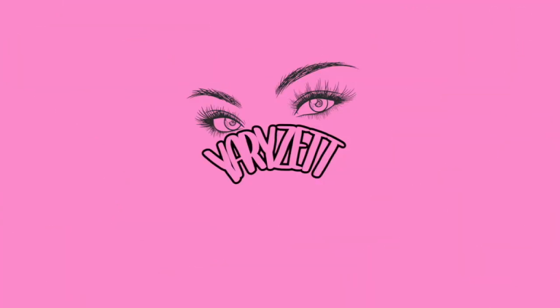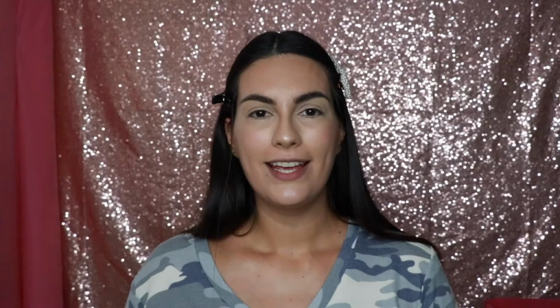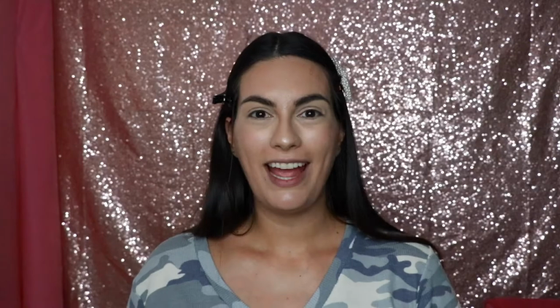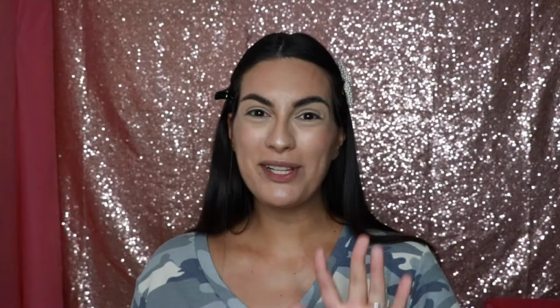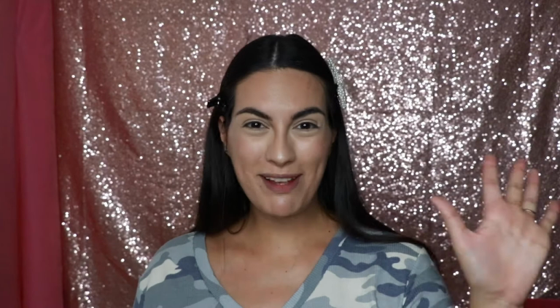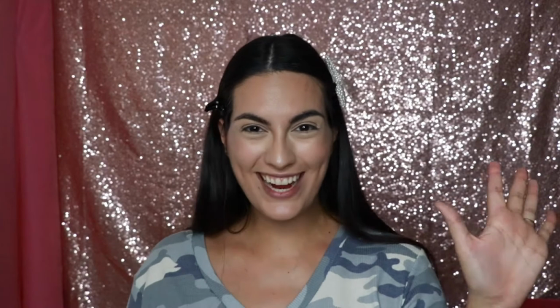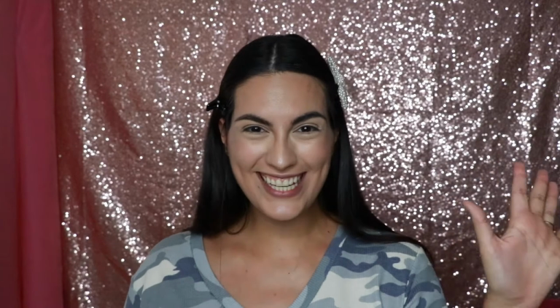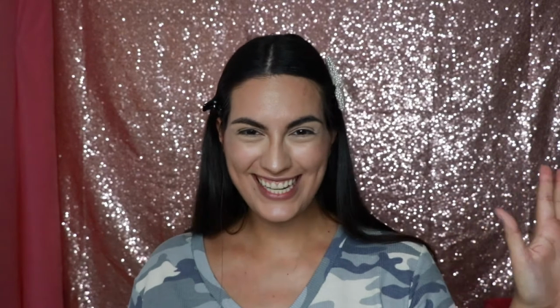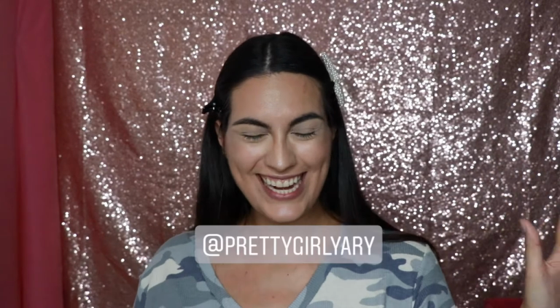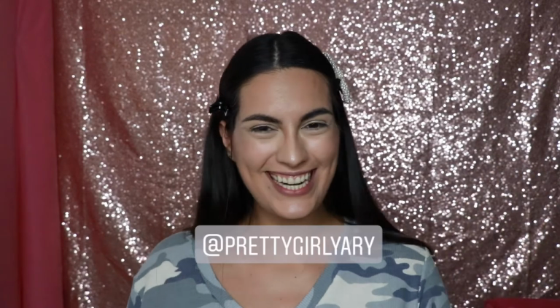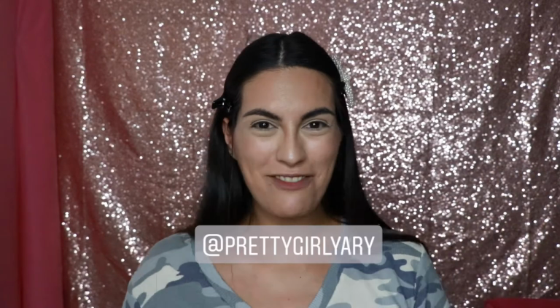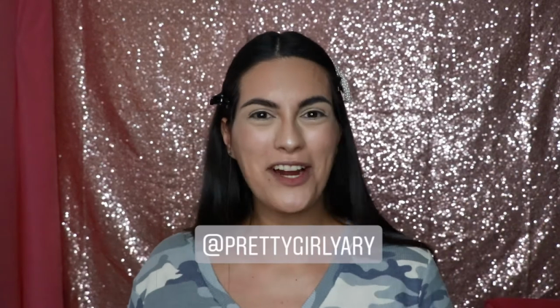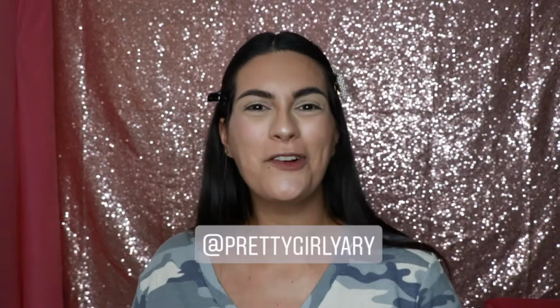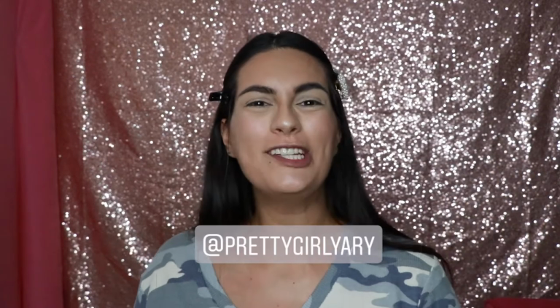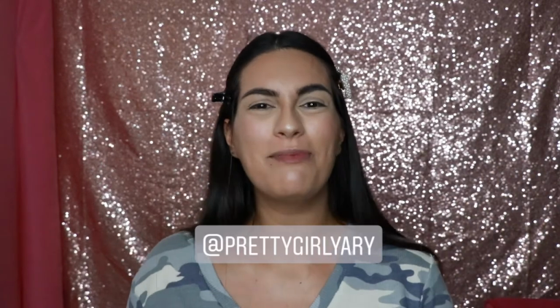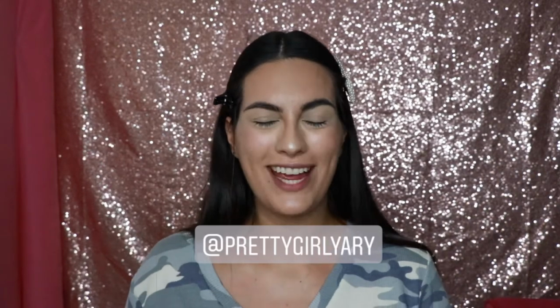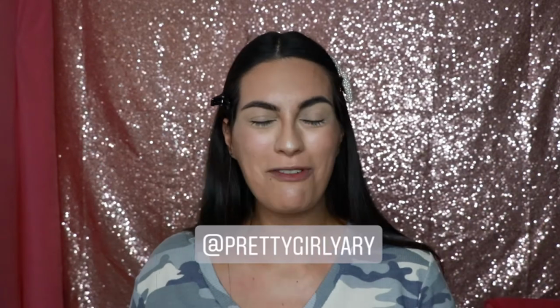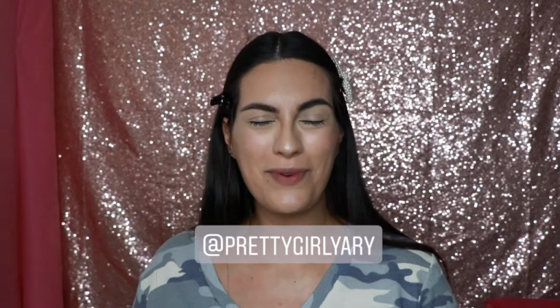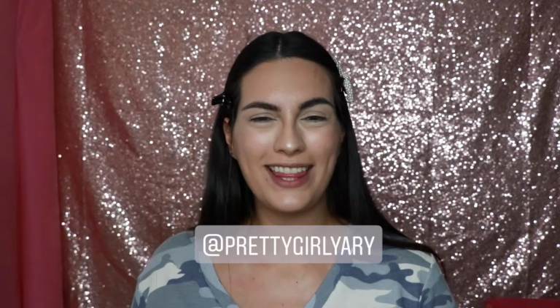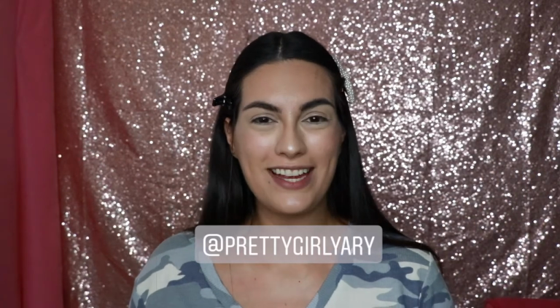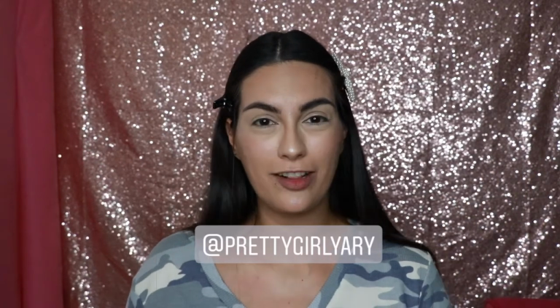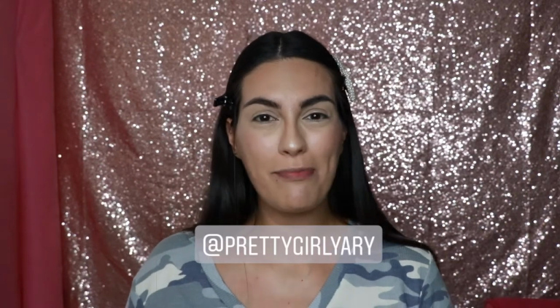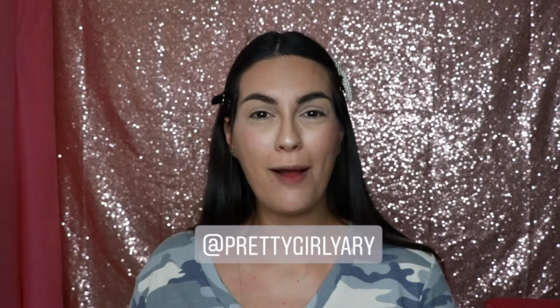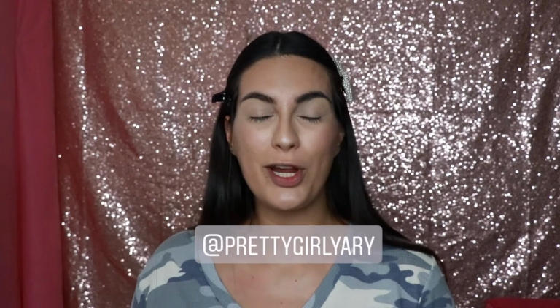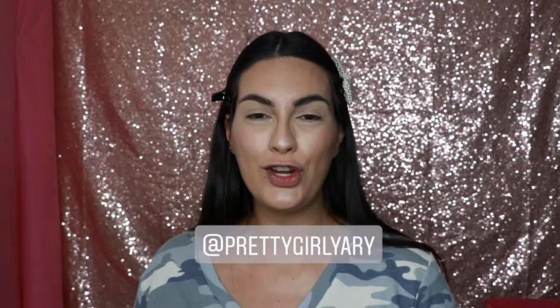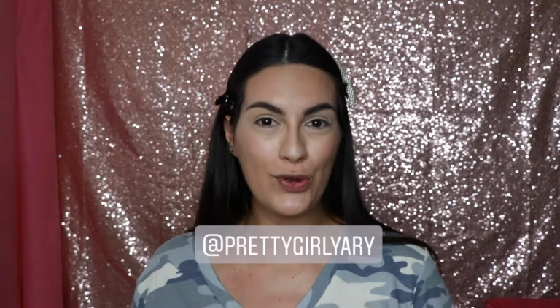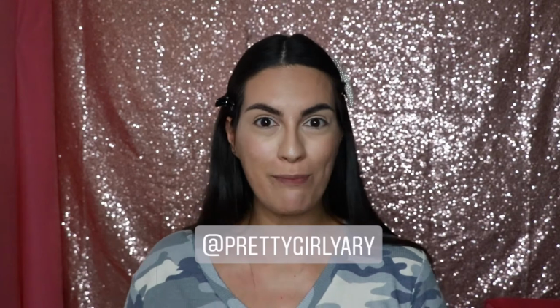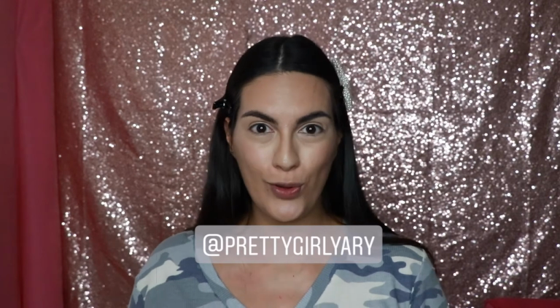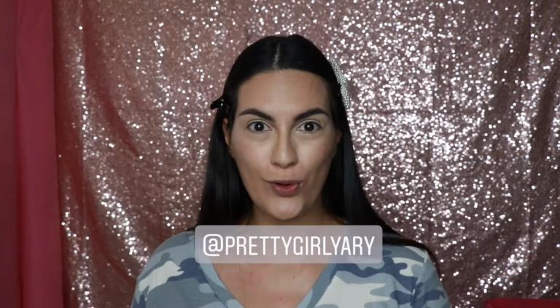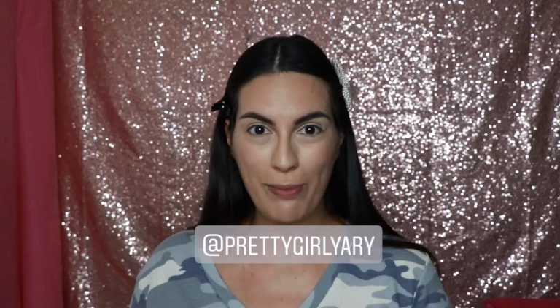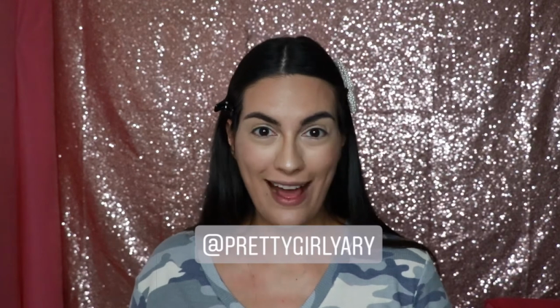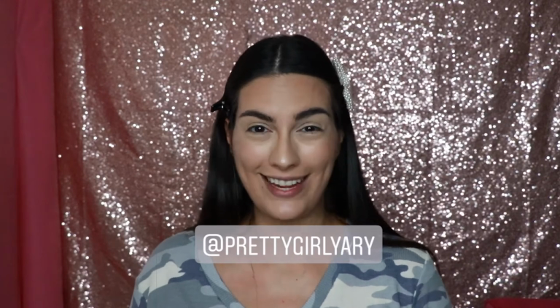Hey, what's up guys, it's Gaby and today we are going to play with the ColourPop Nude Mood palette.